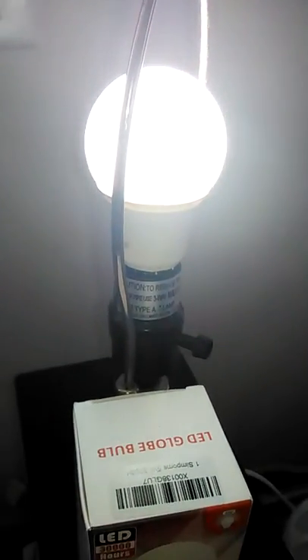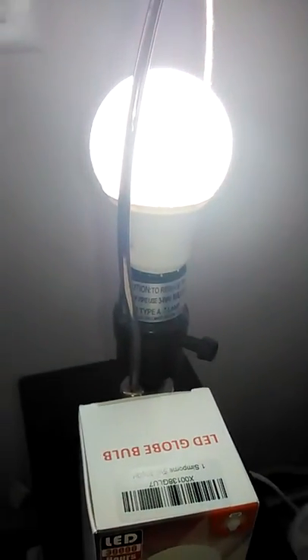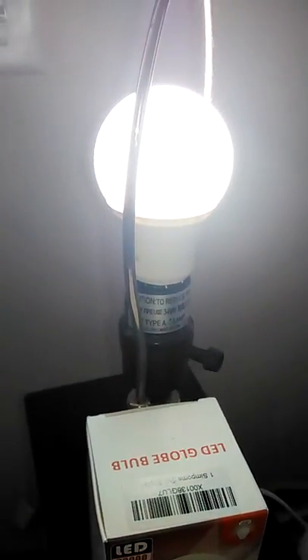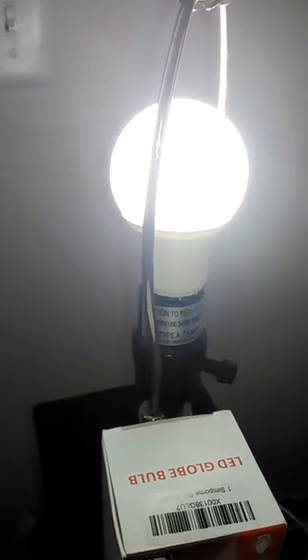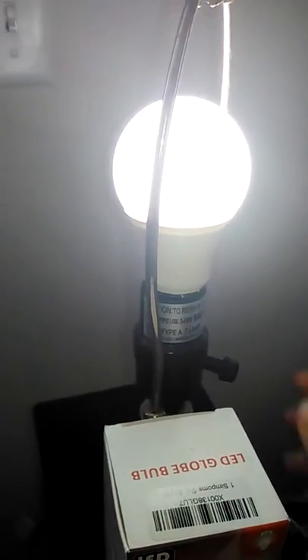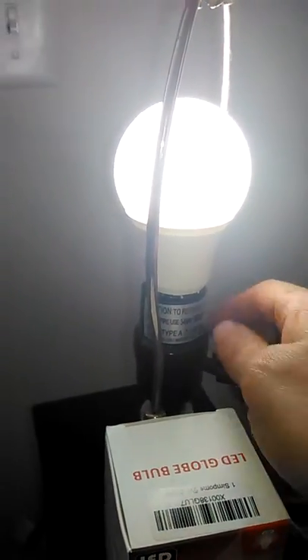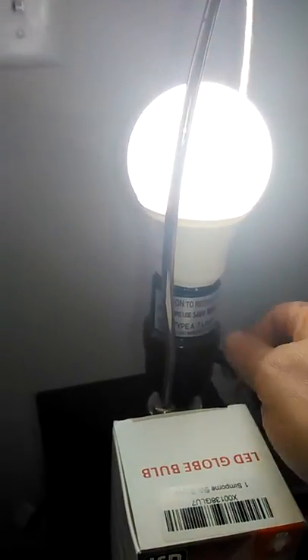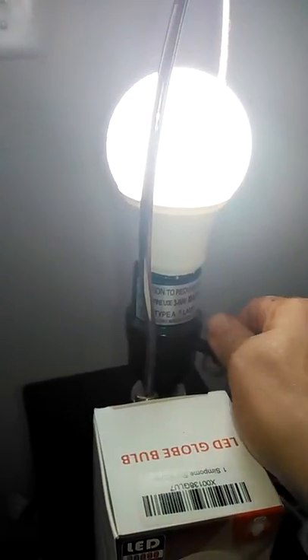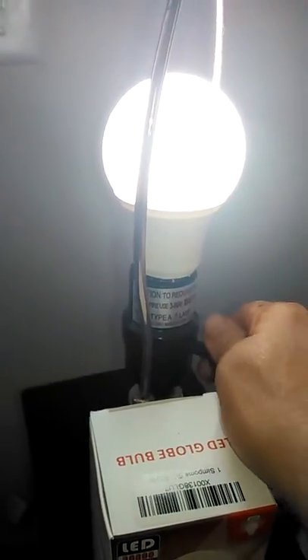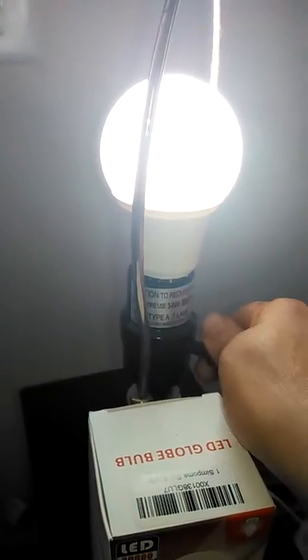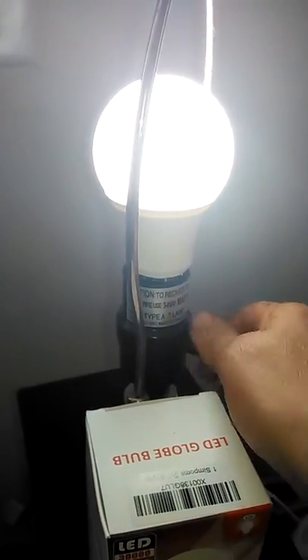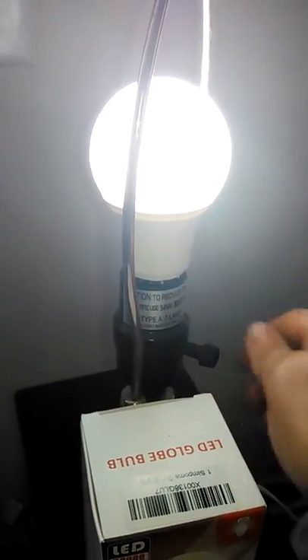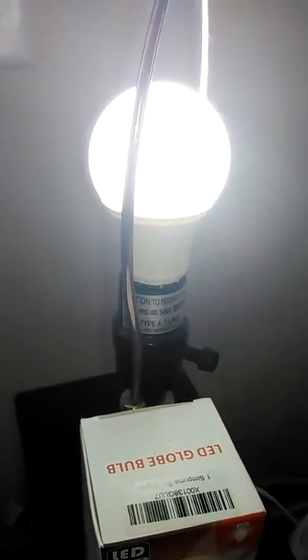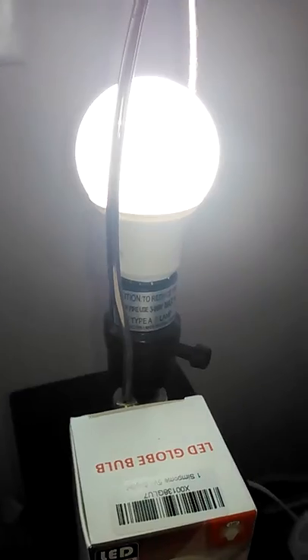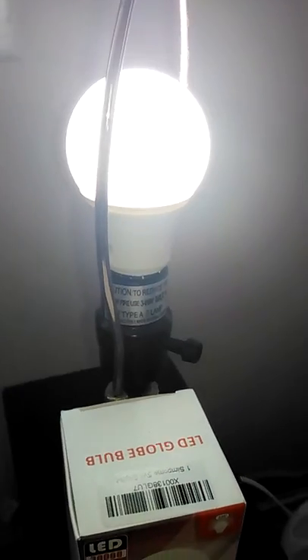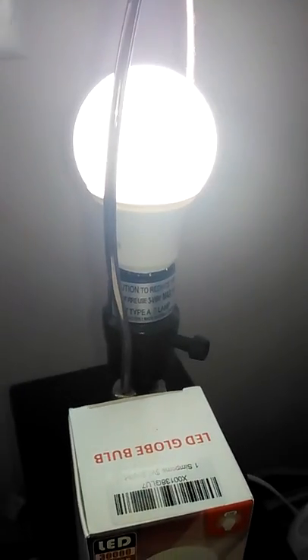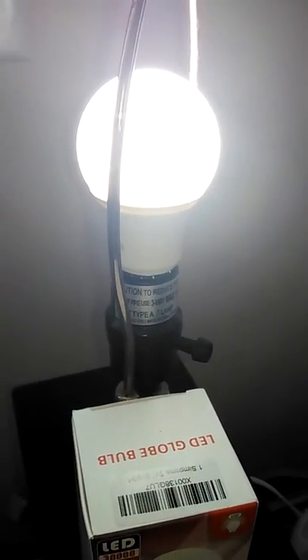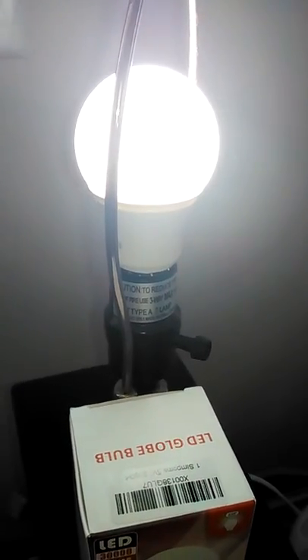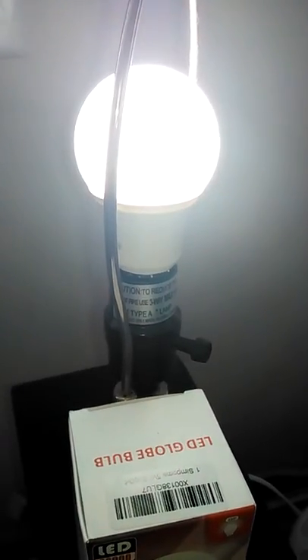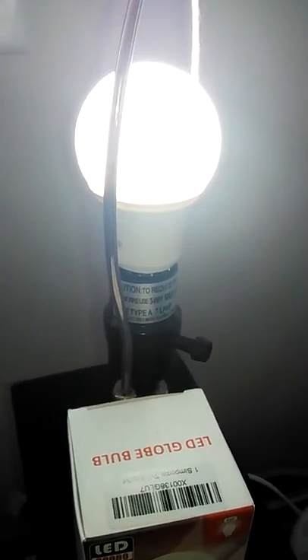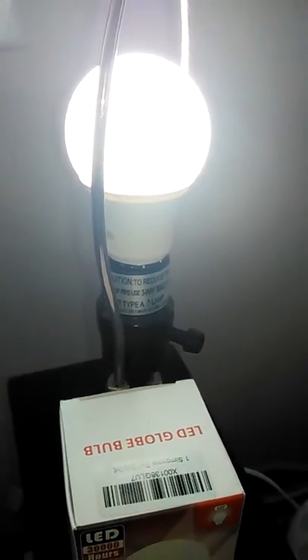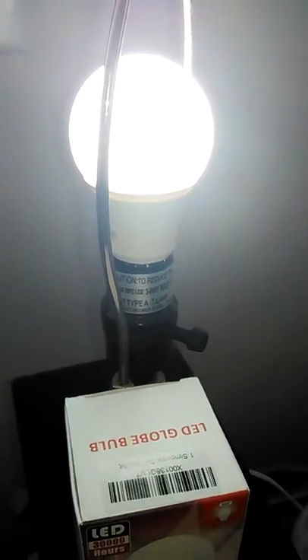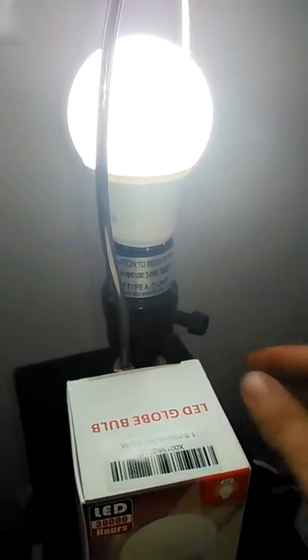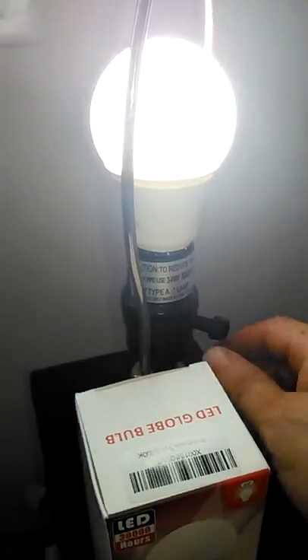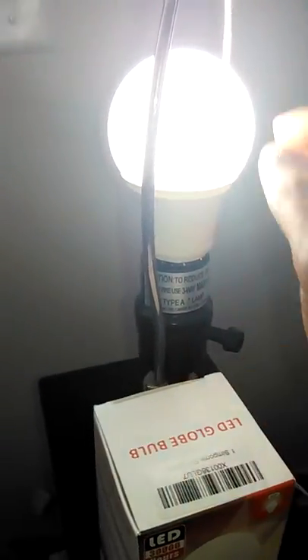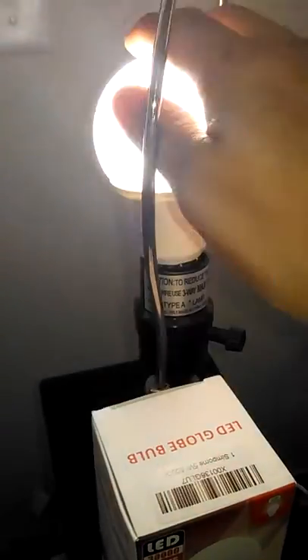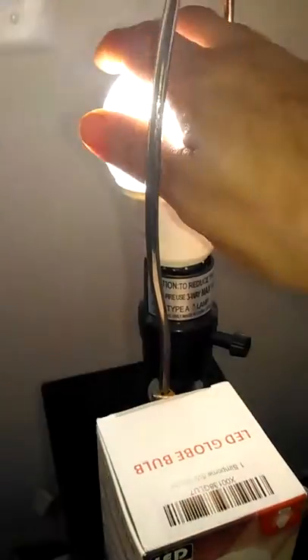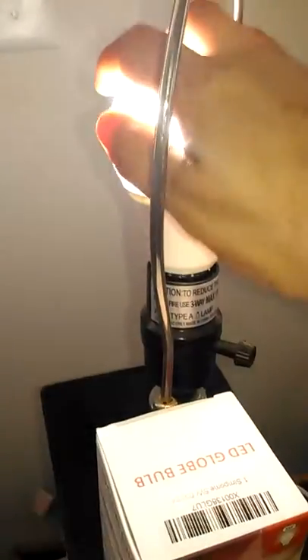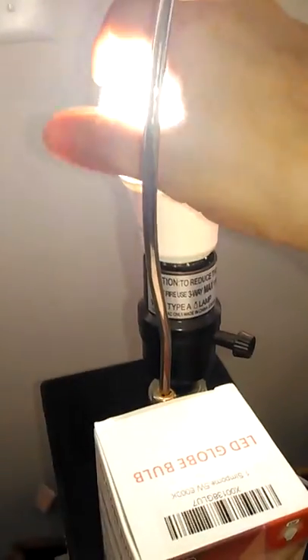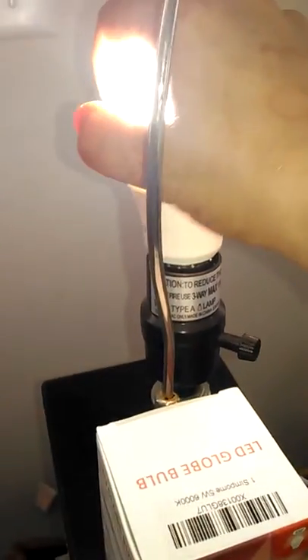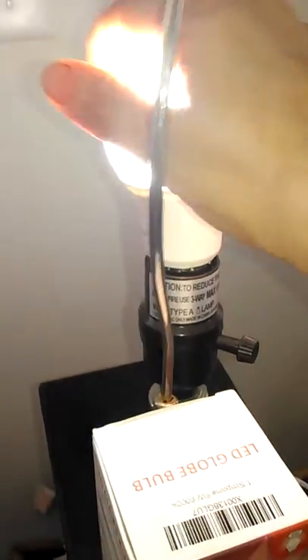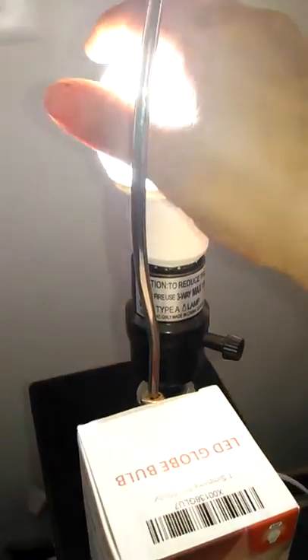You can see it's a white light instead of the yellow dim light that the other bulb had. I really like this light because it's more natural.